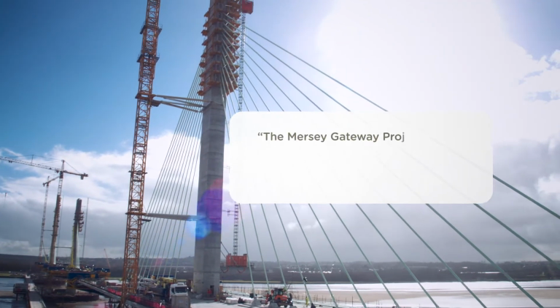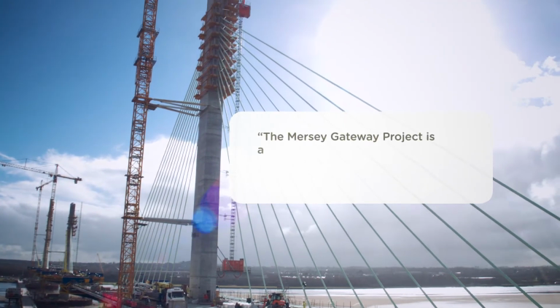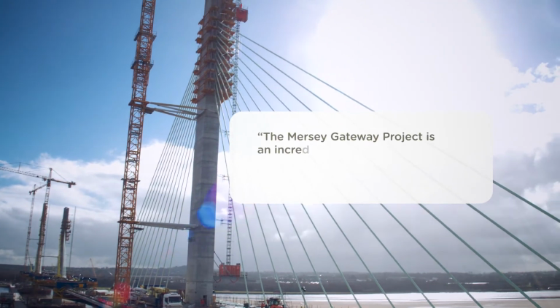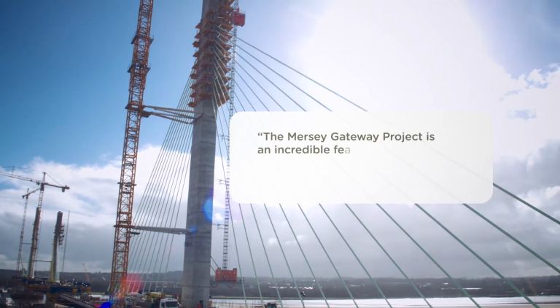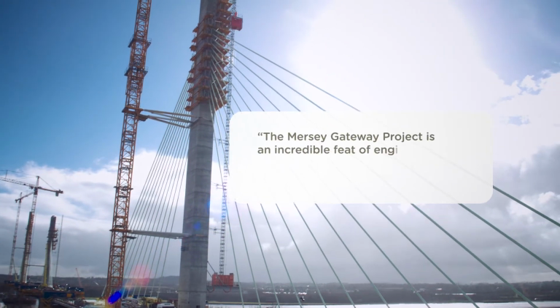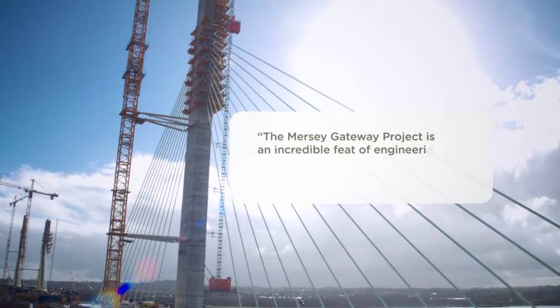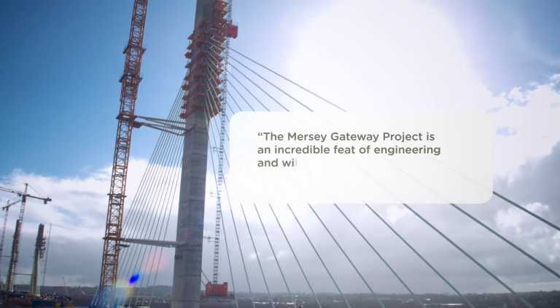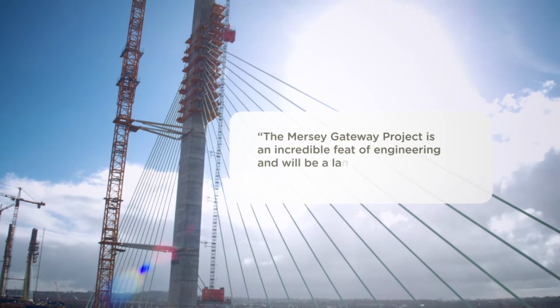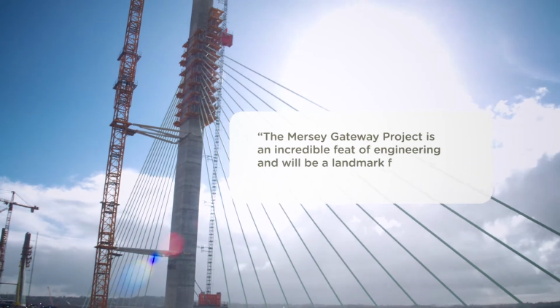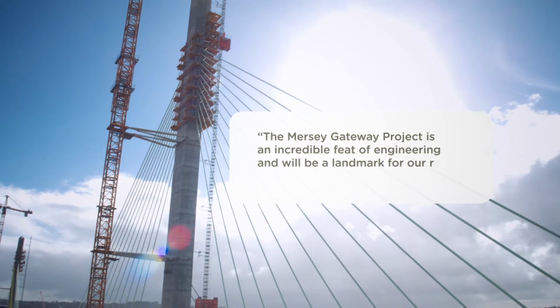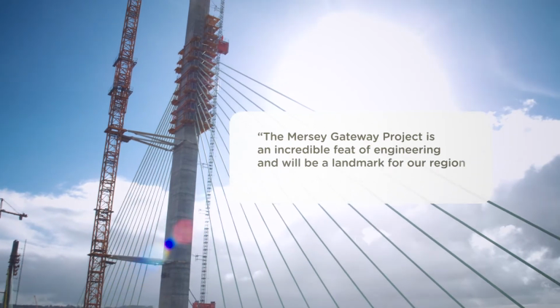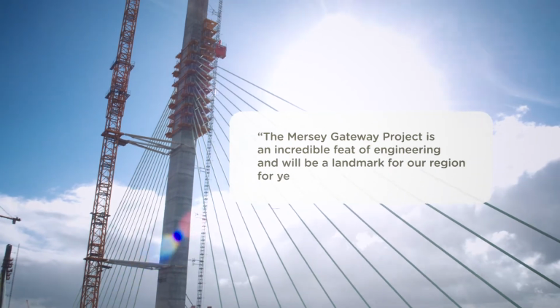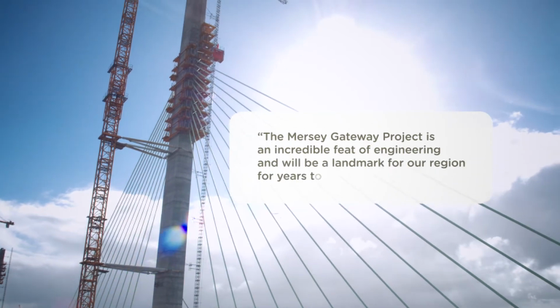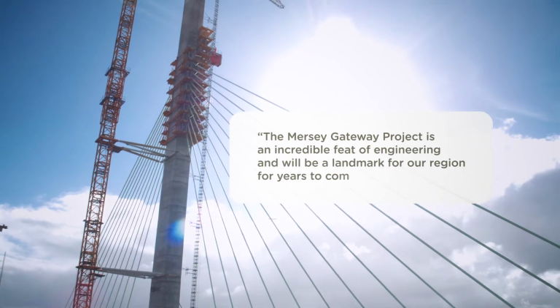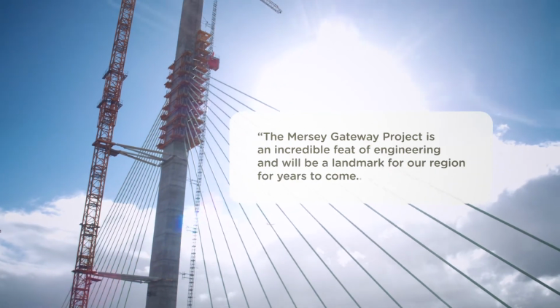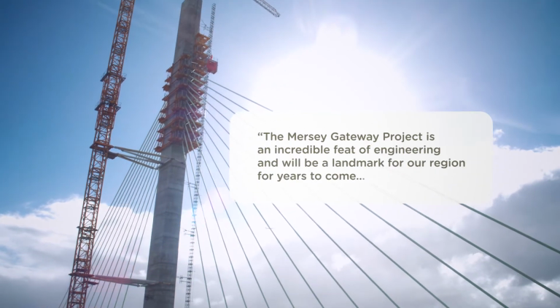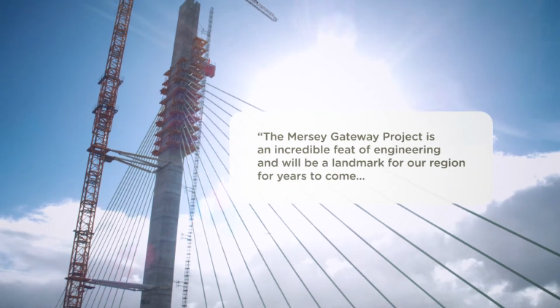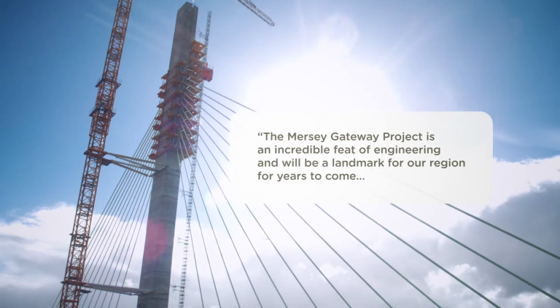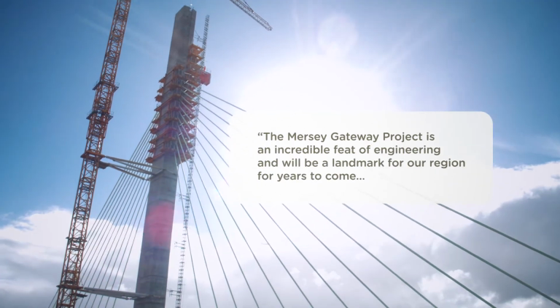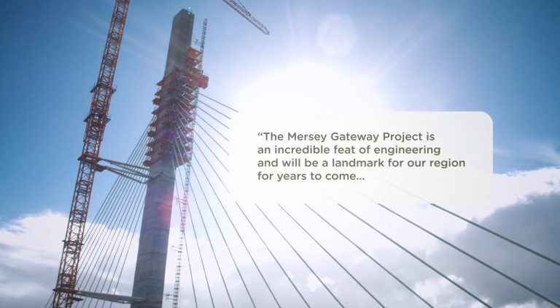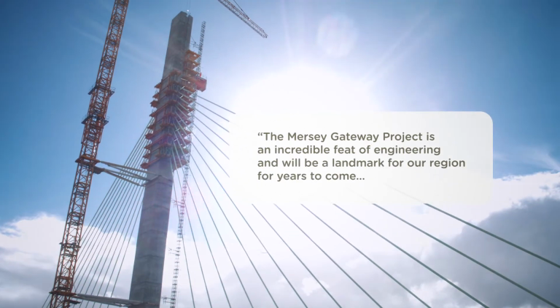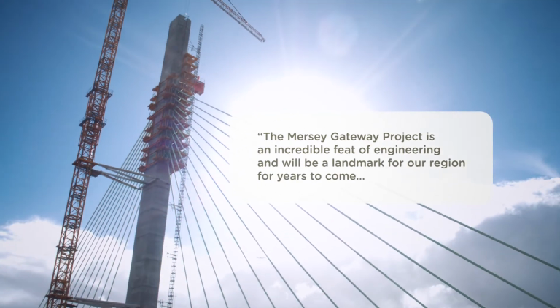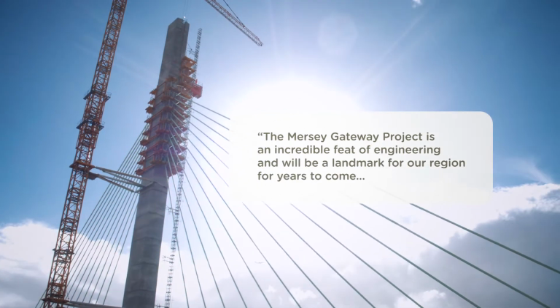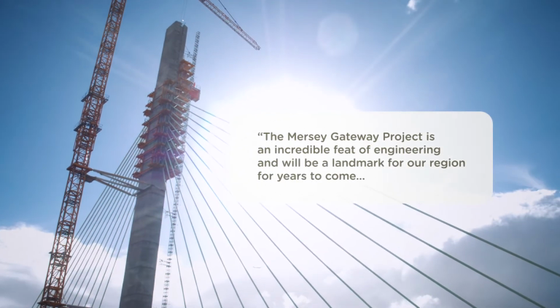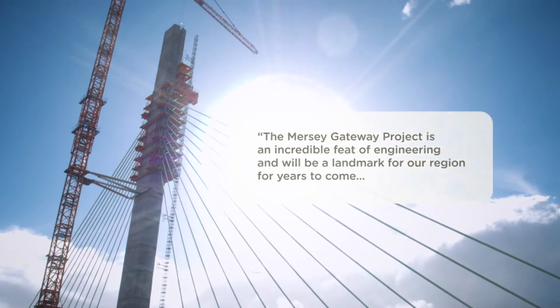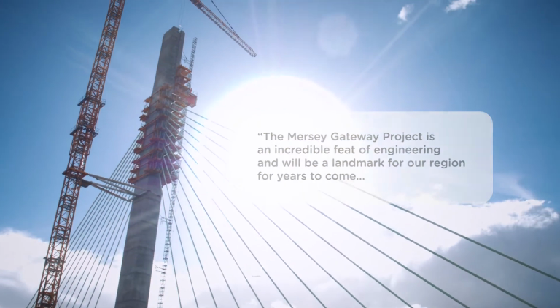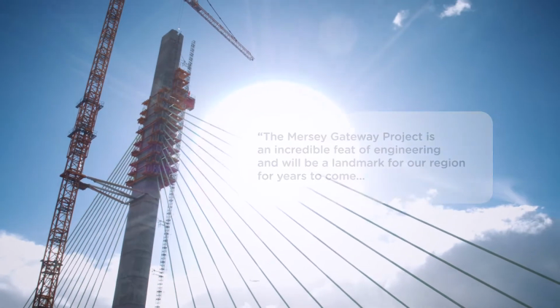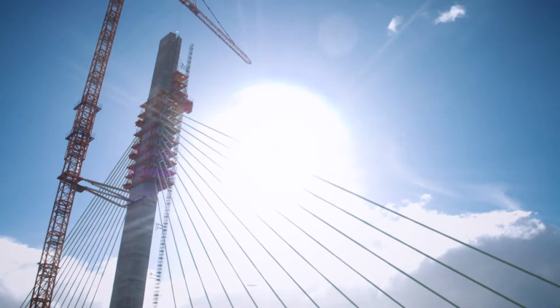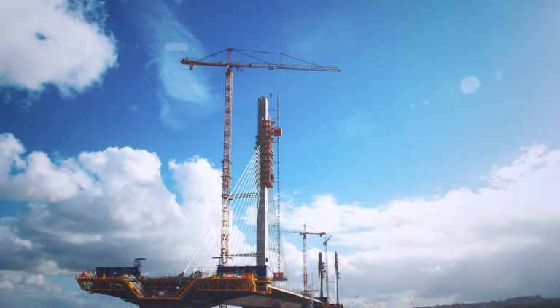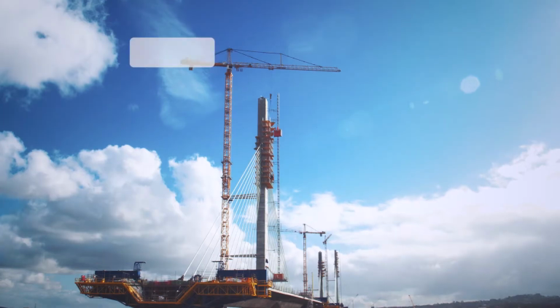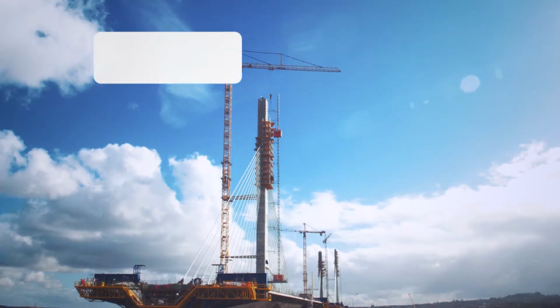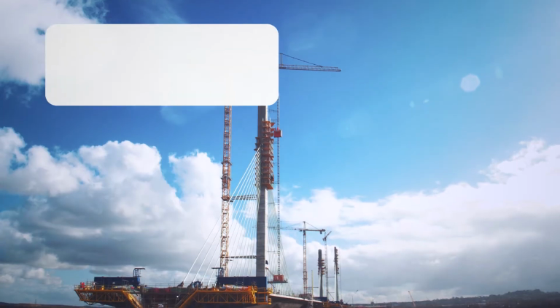The existing bridge does get very congested at peak hours in particular, and the new bridge will improve that for the local residents as well.